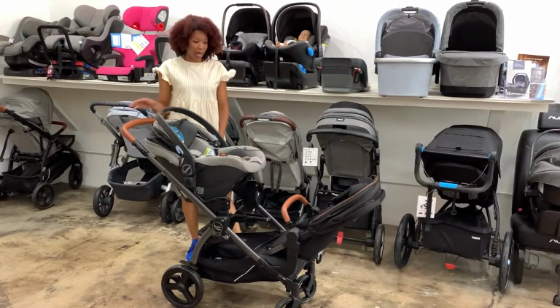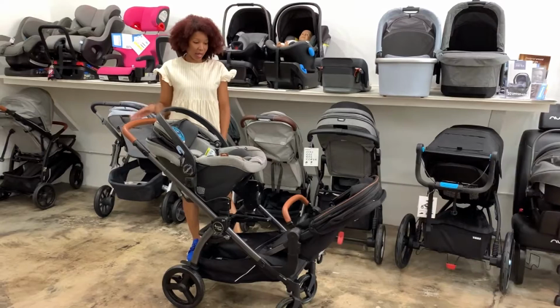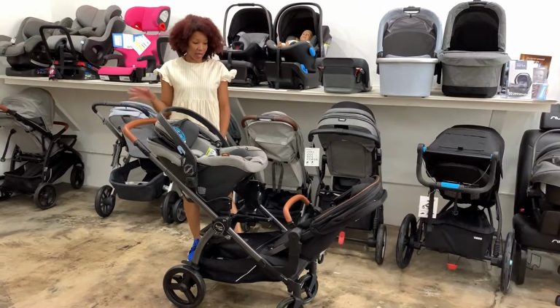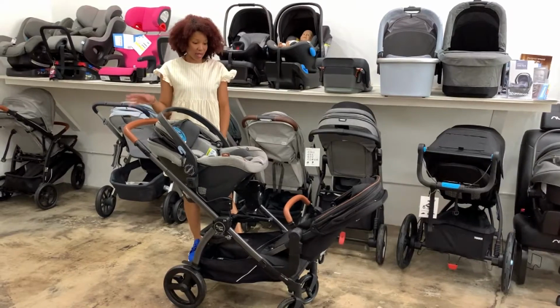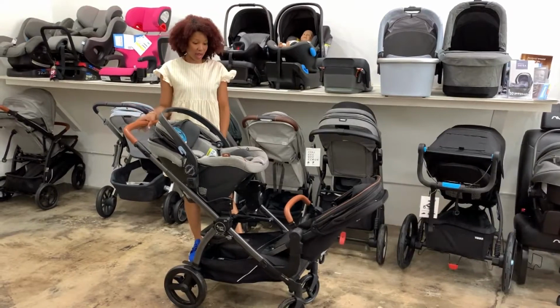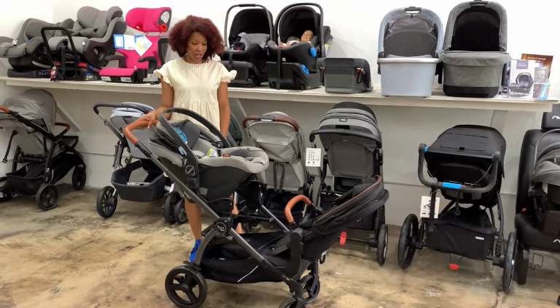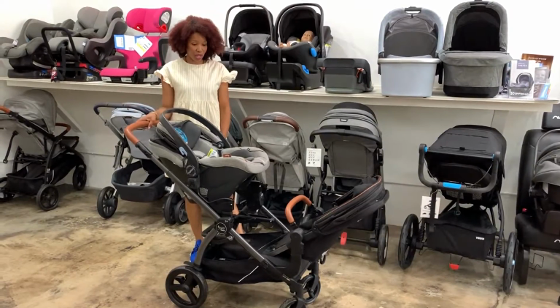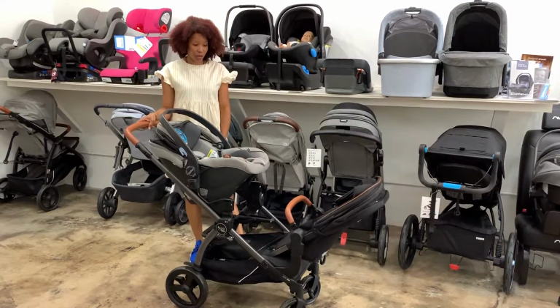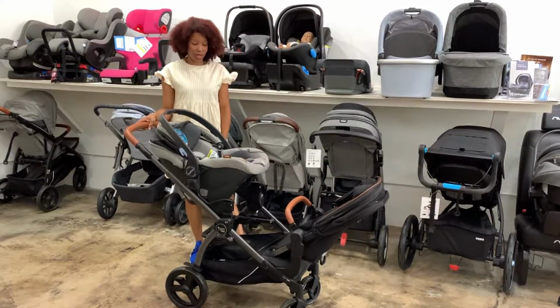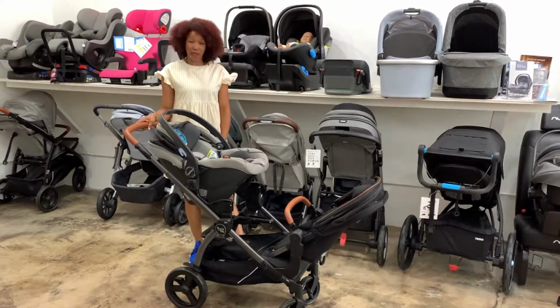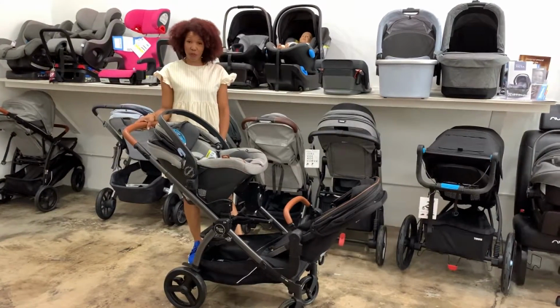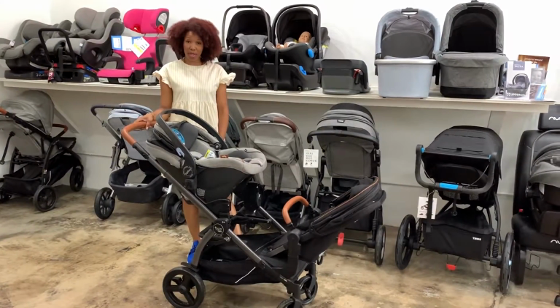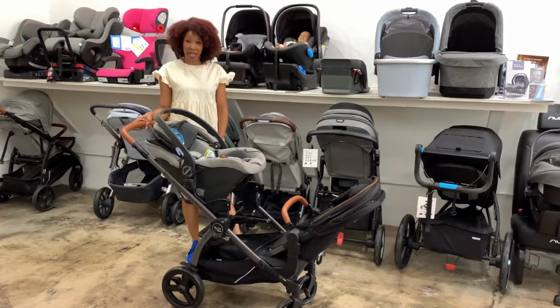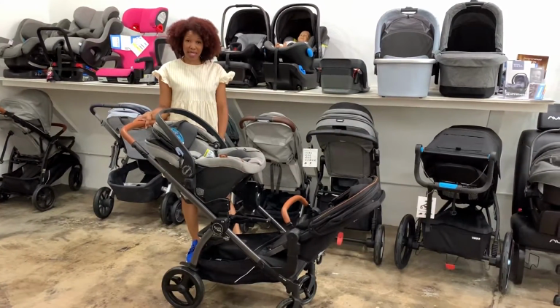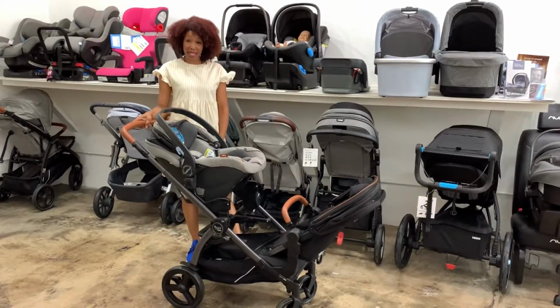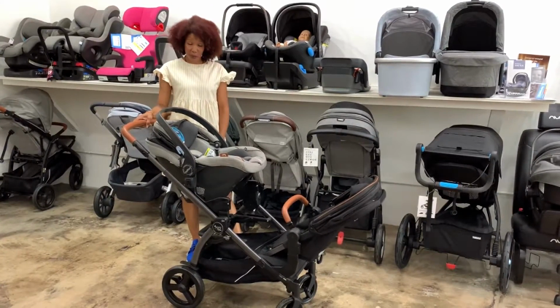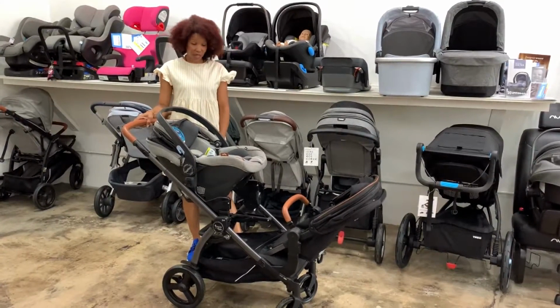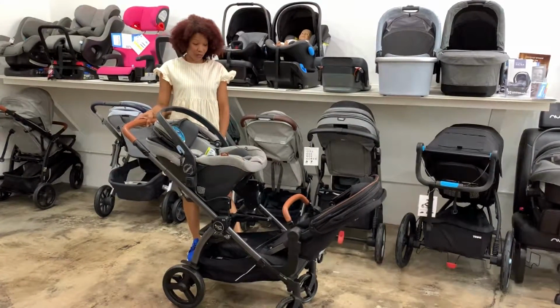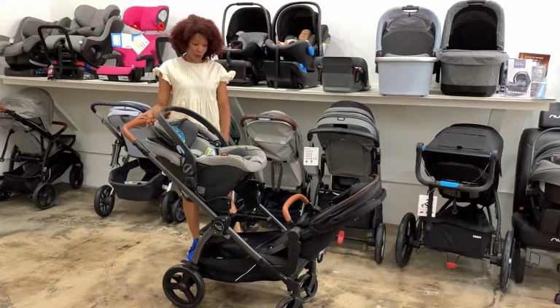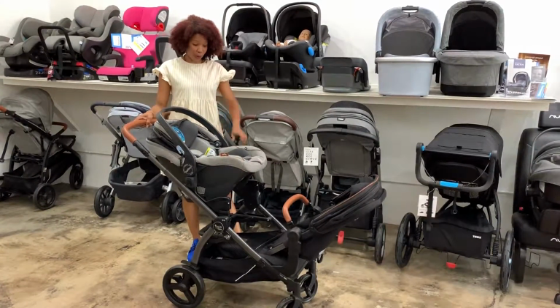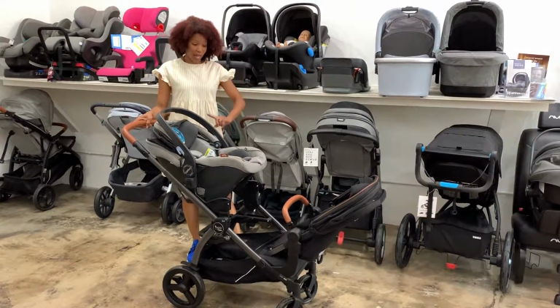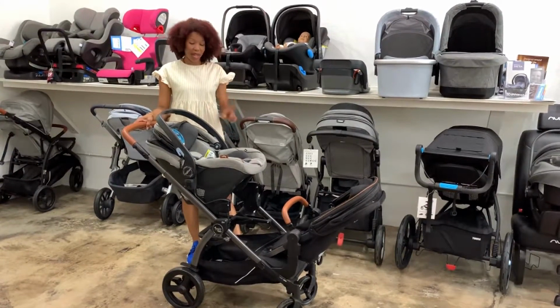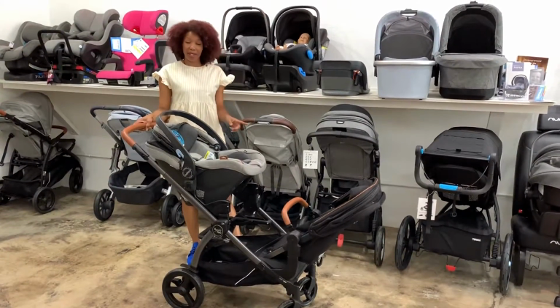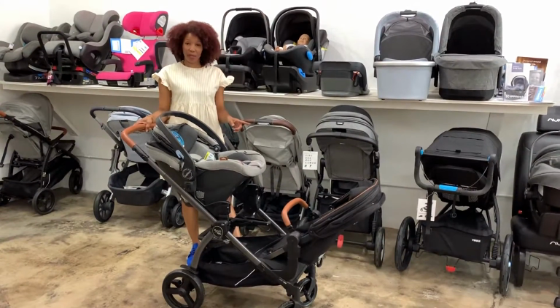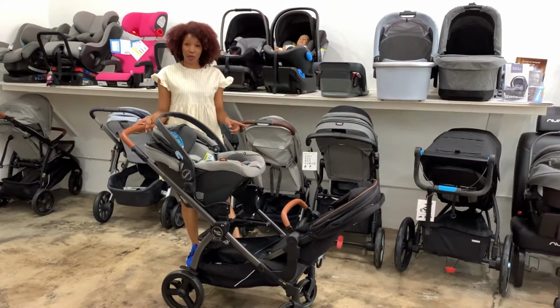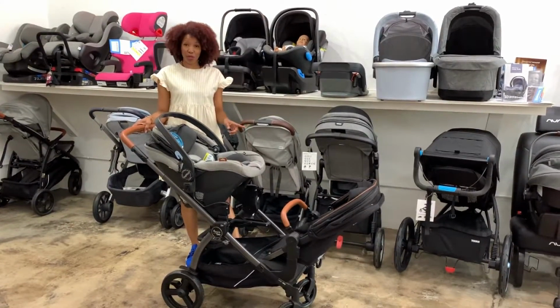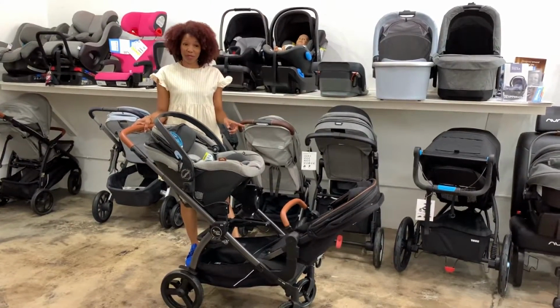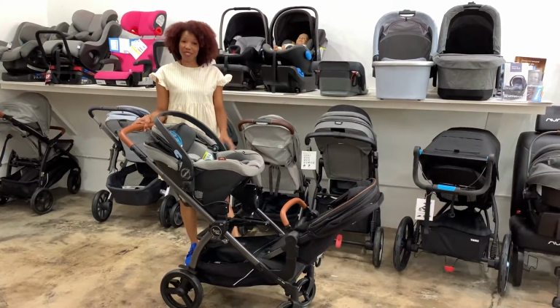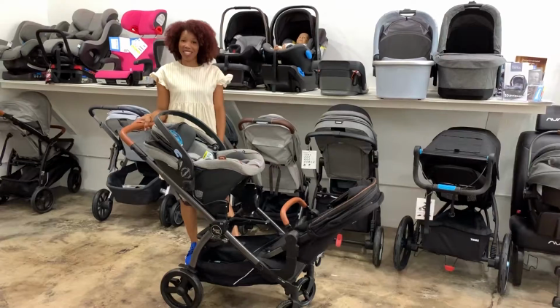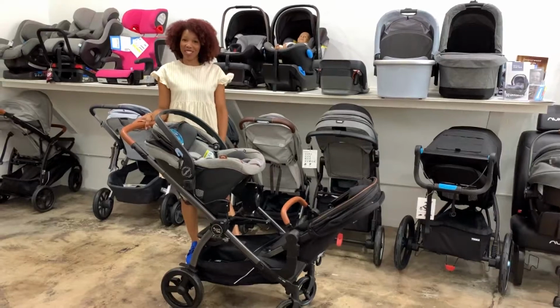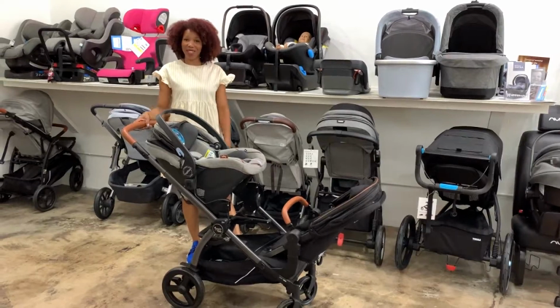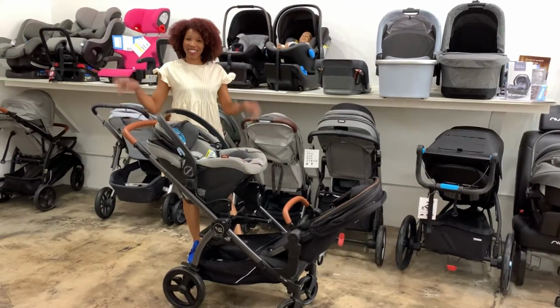Again, this is the Agio Z4 in its expanded form as a double stroller. Thank you so much.